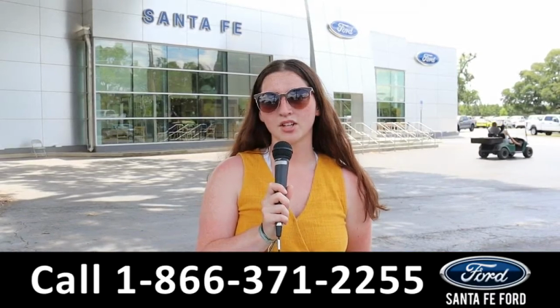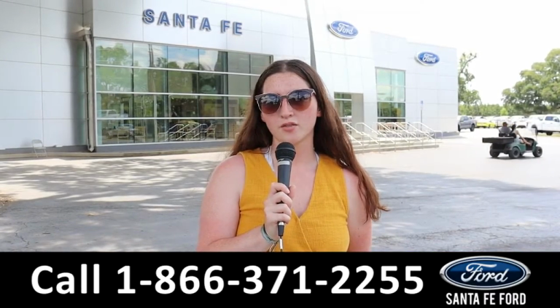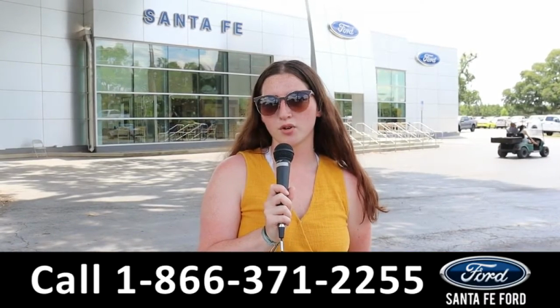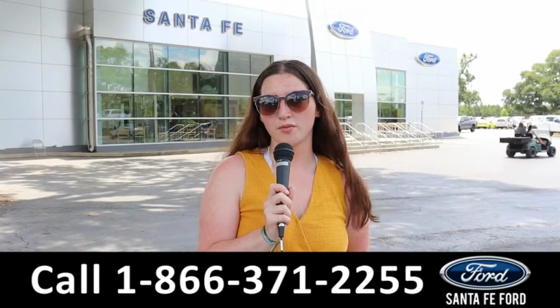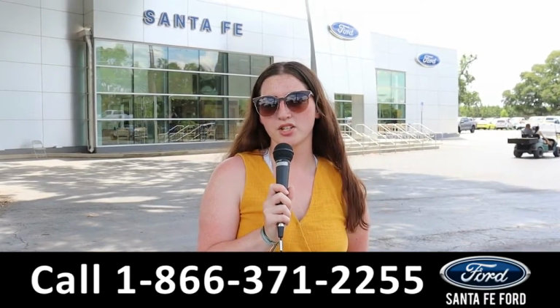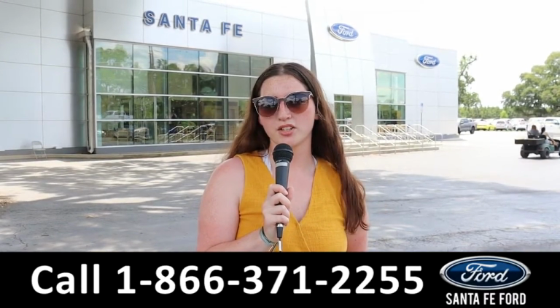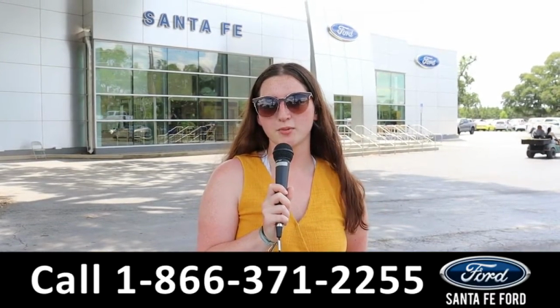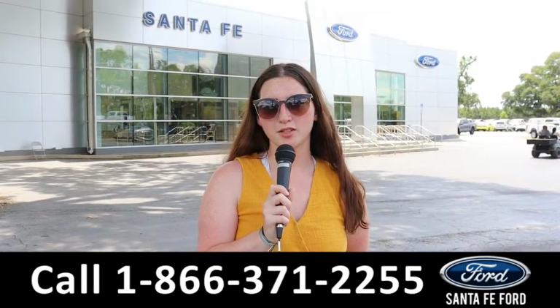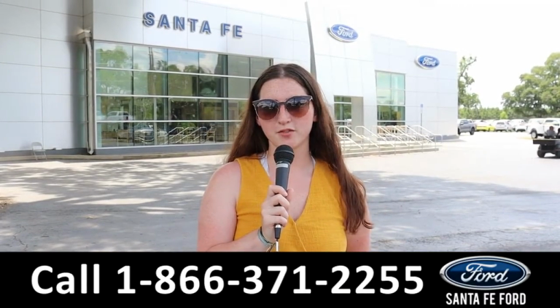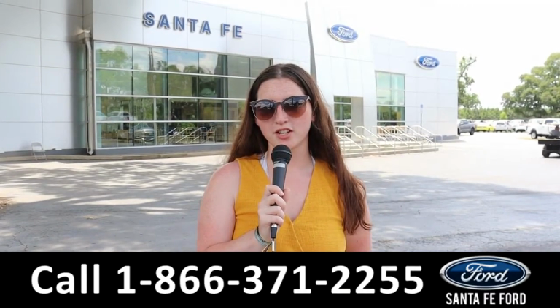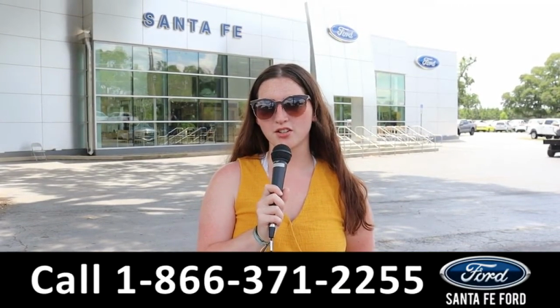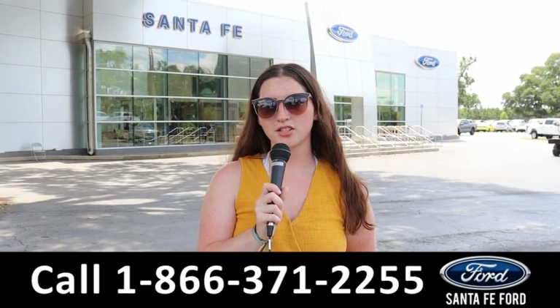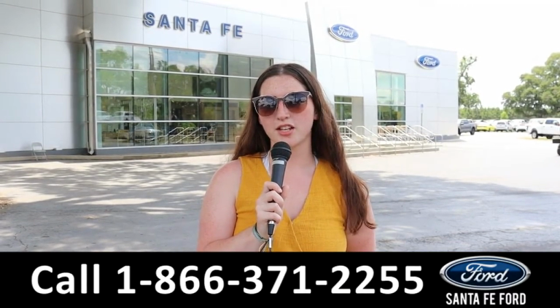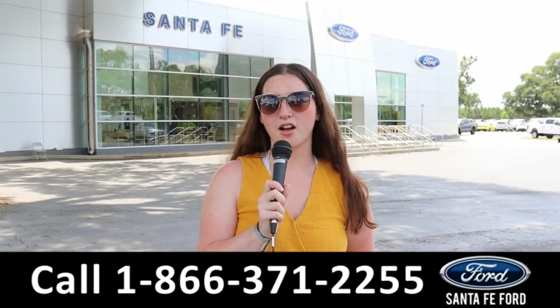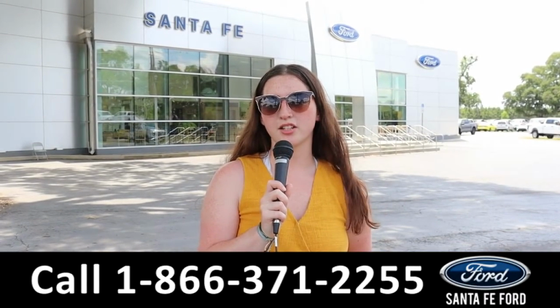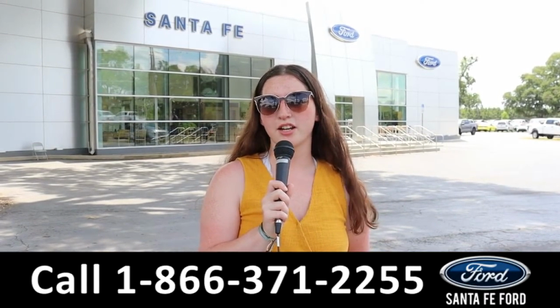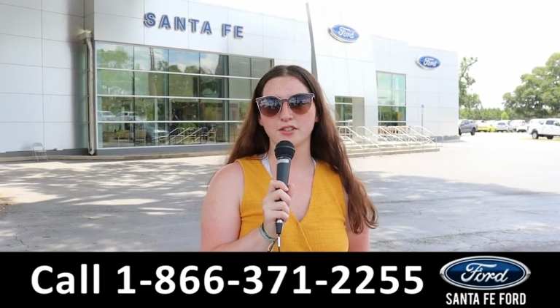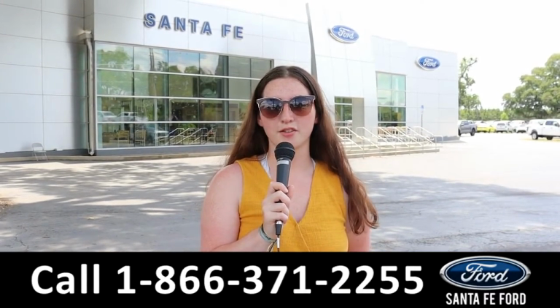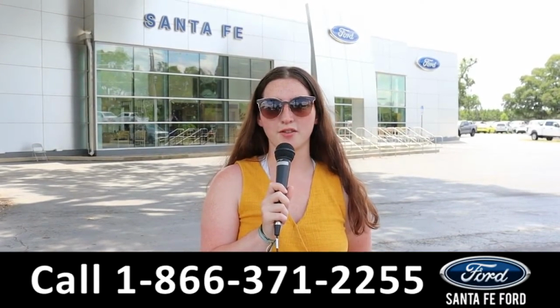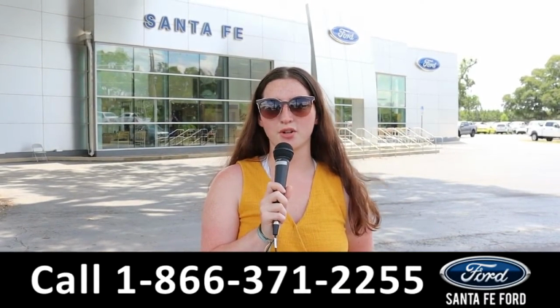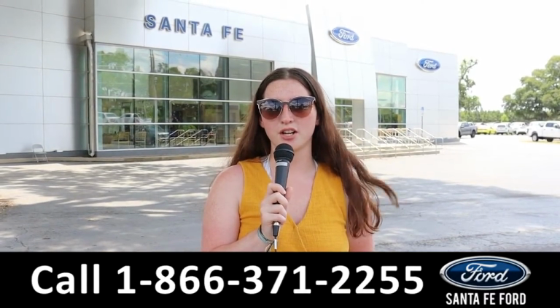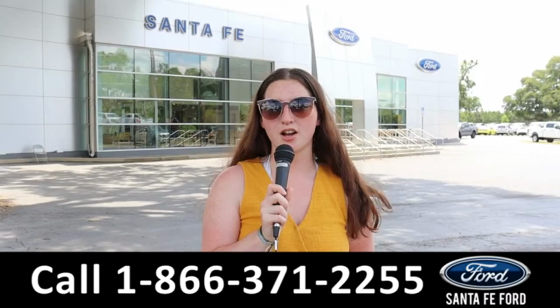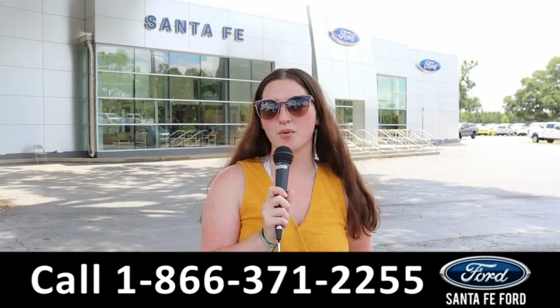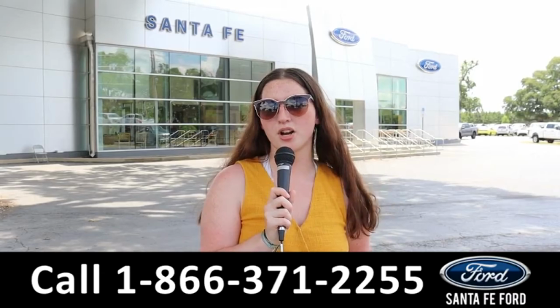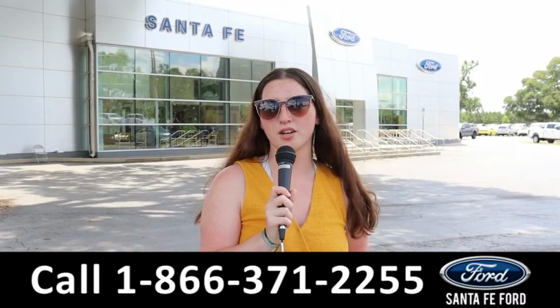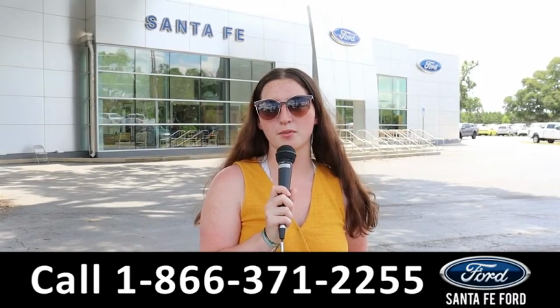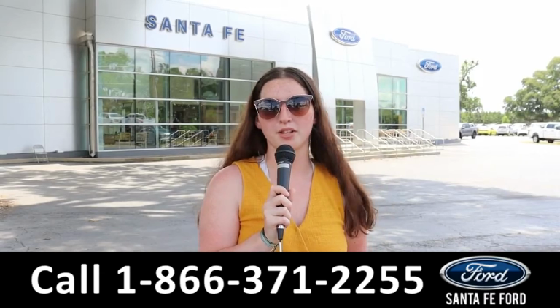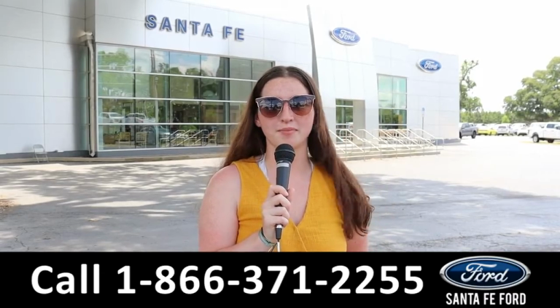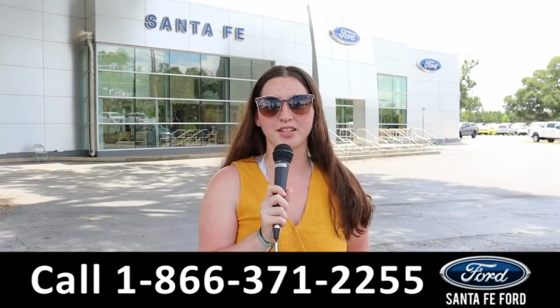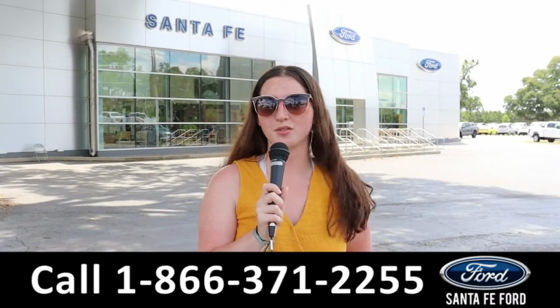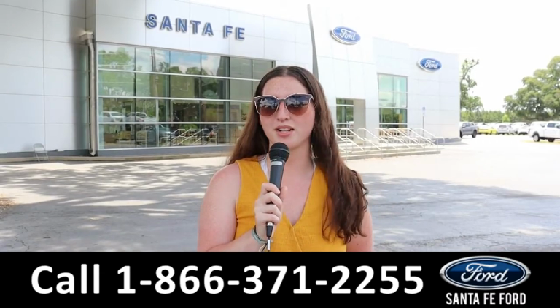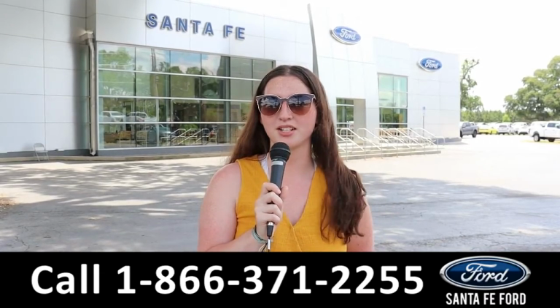For more information on this specific vehicle, see it online at SantaFeFord.com or call the number below. Thanks for watching.